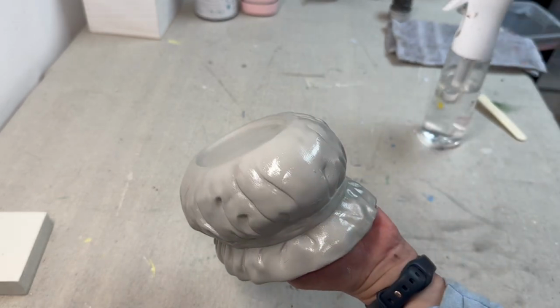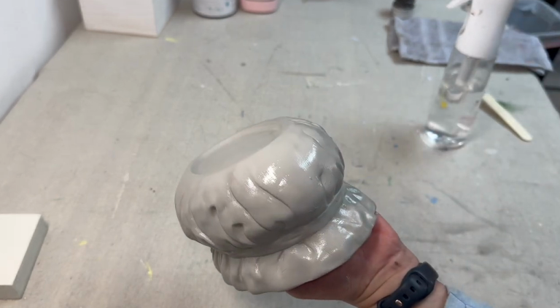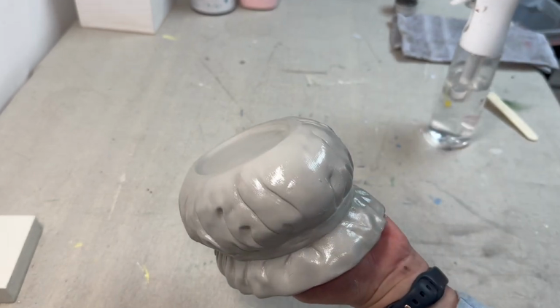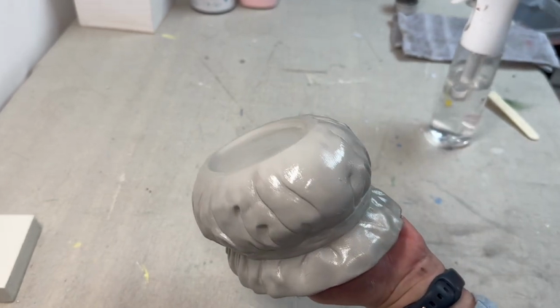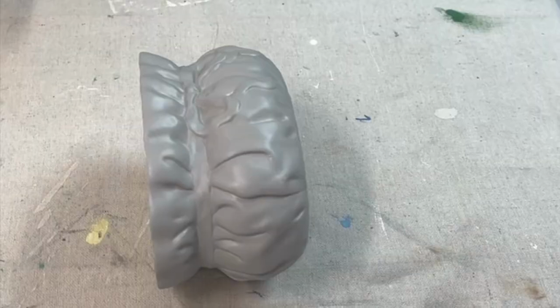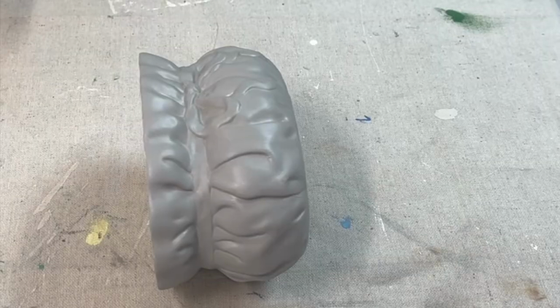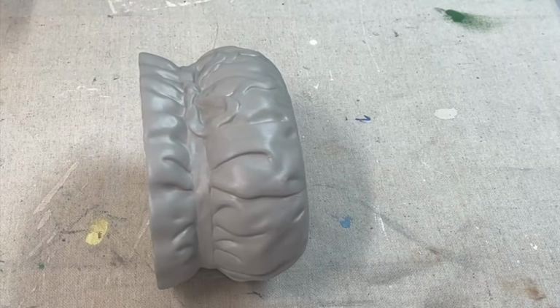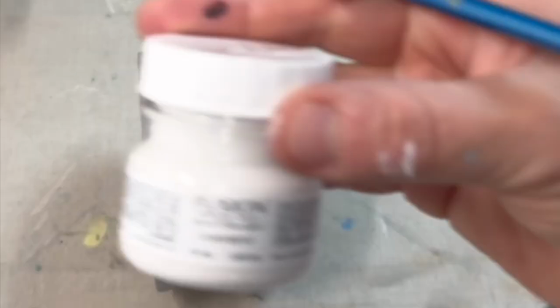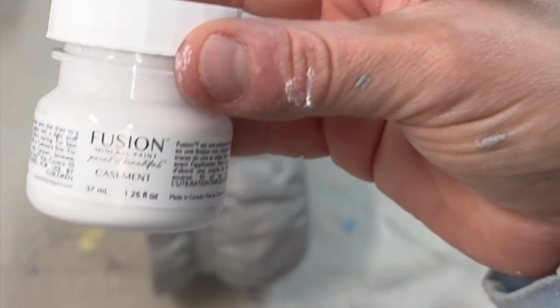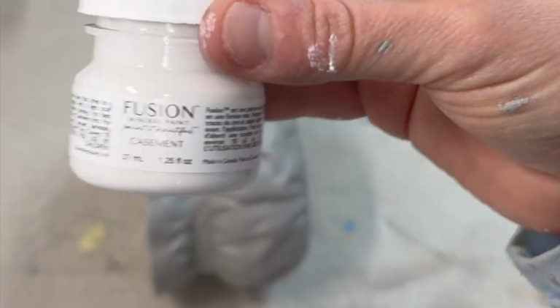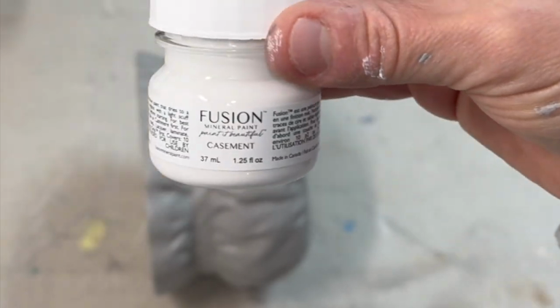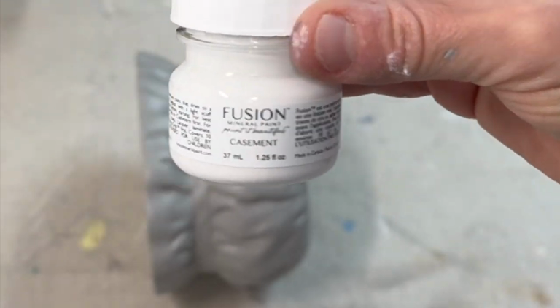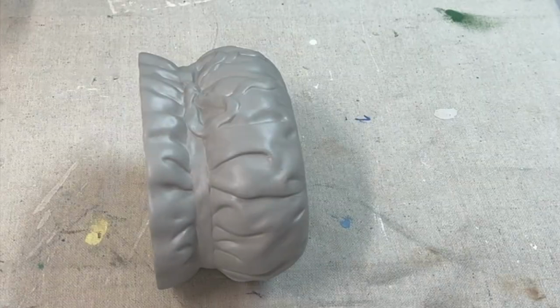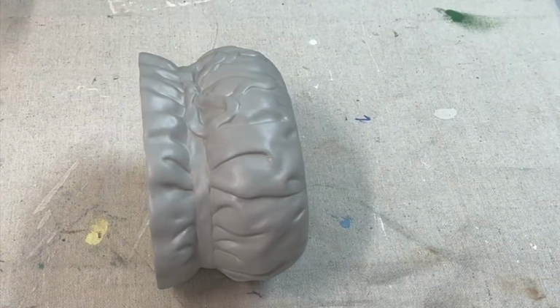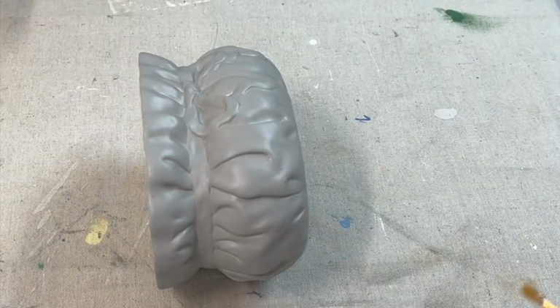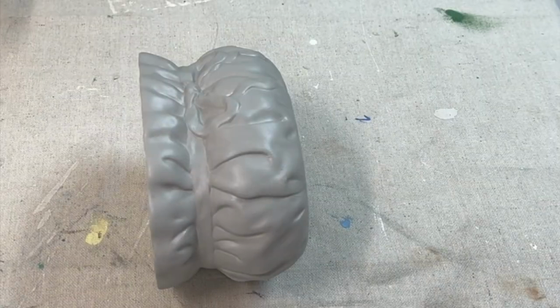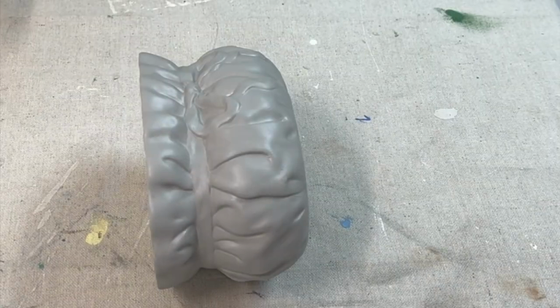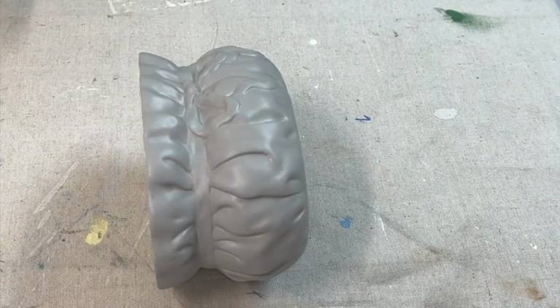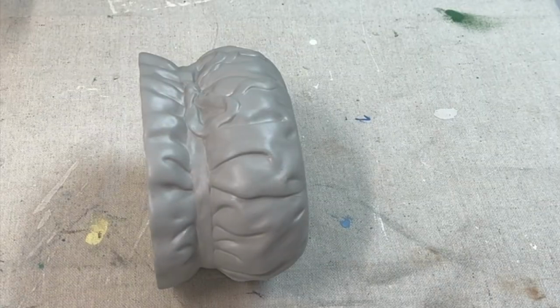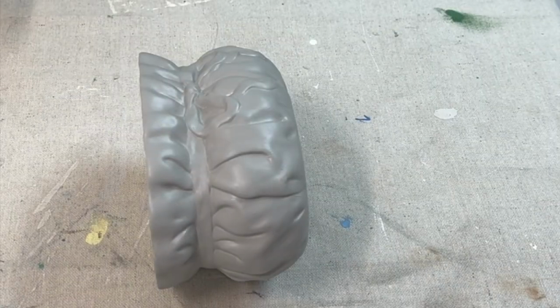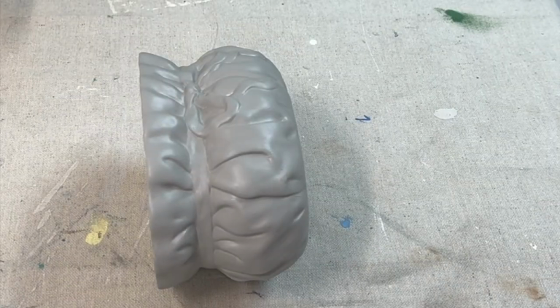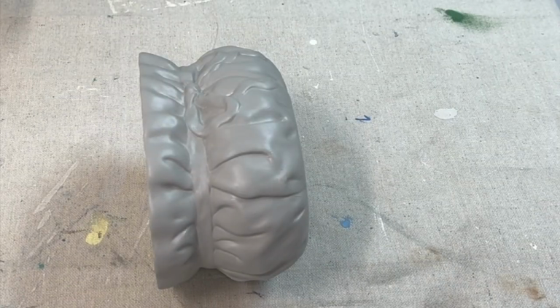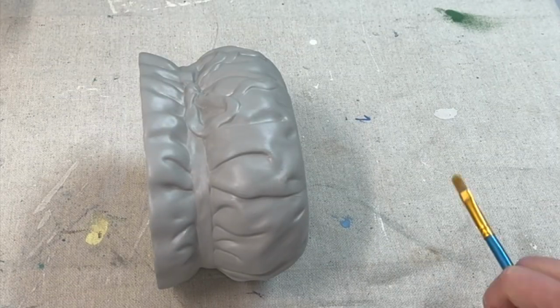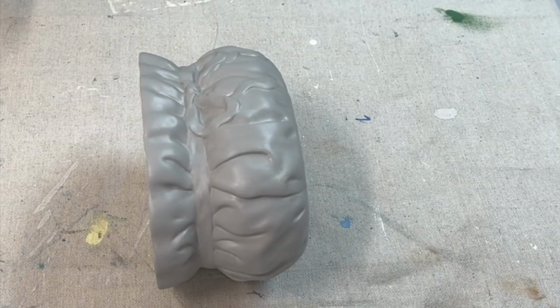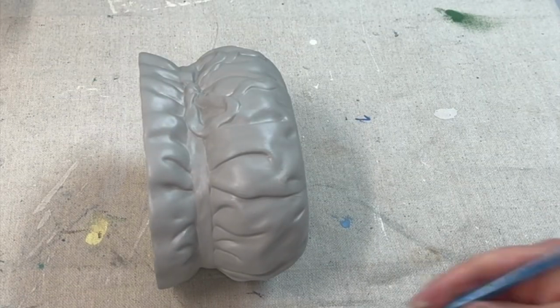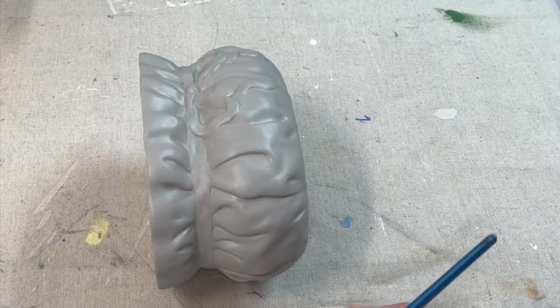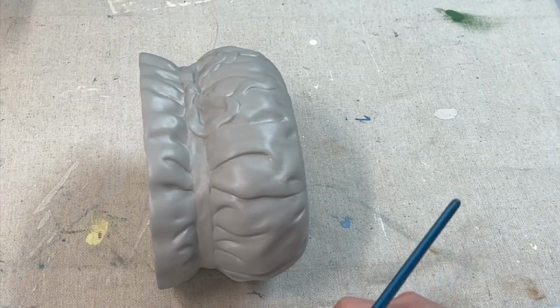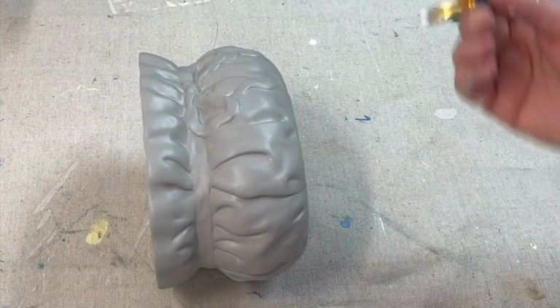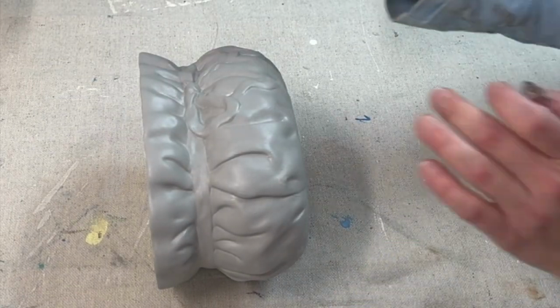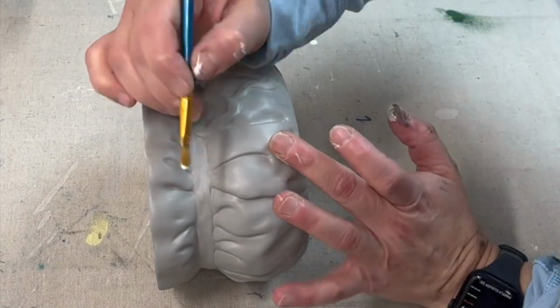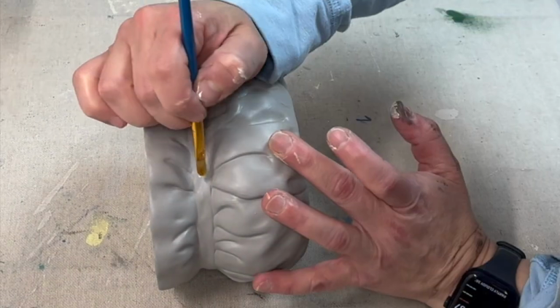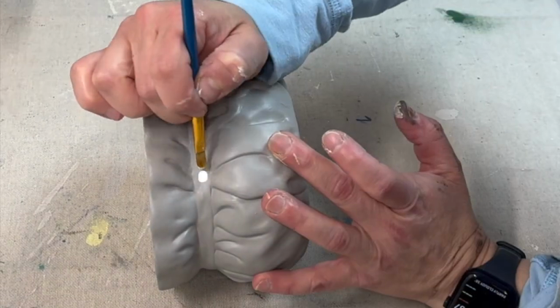Now I'll be using Casement by Fusion to paint that ribbon on the sack.